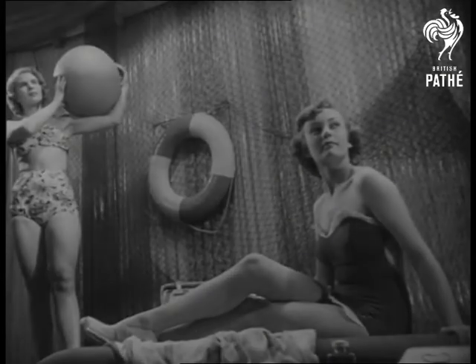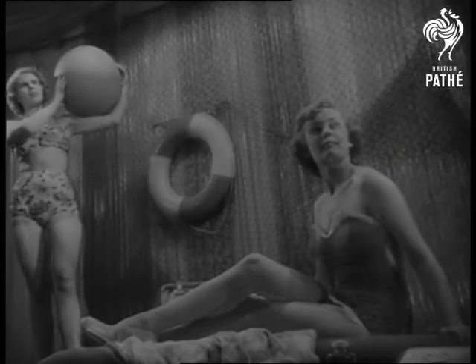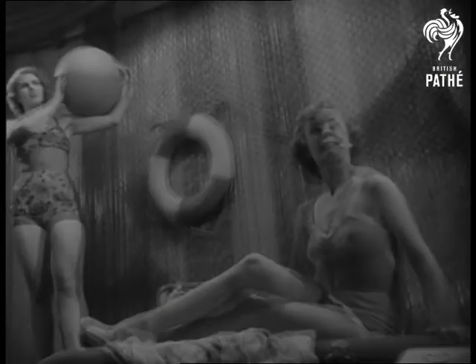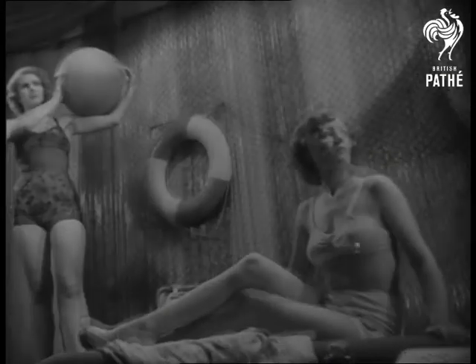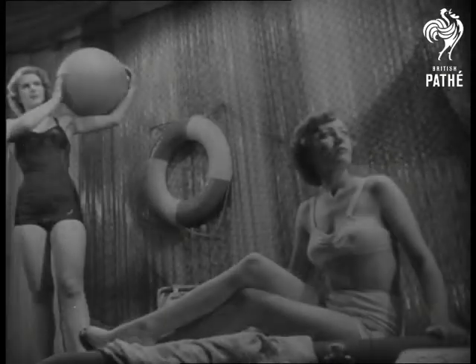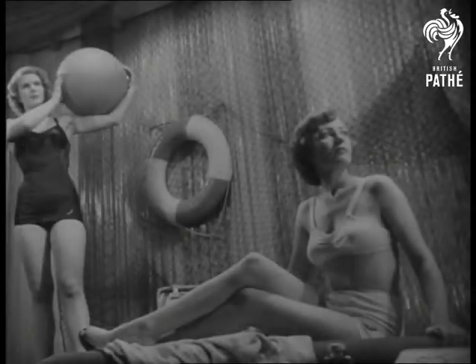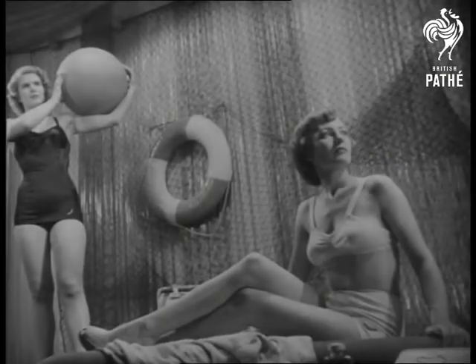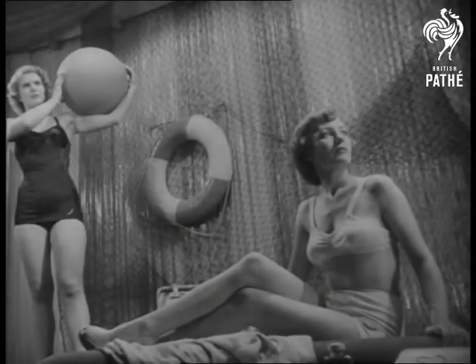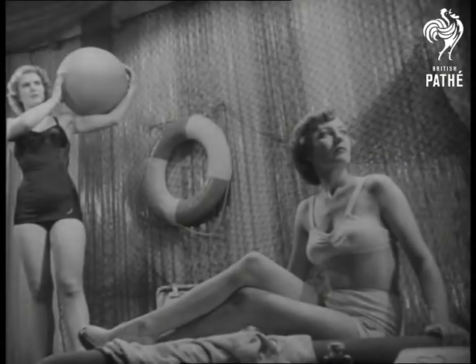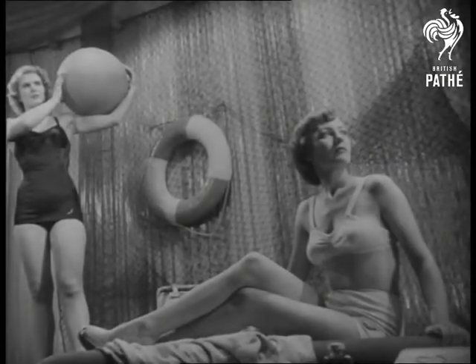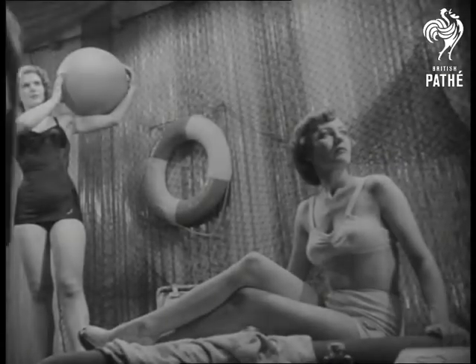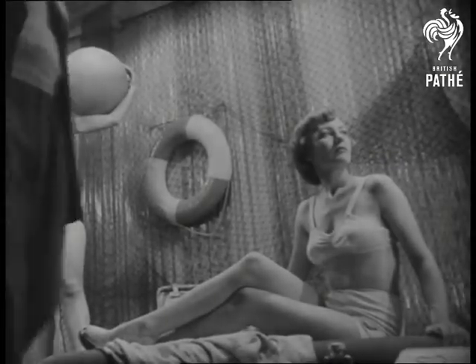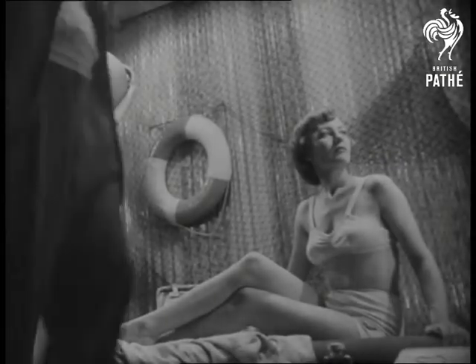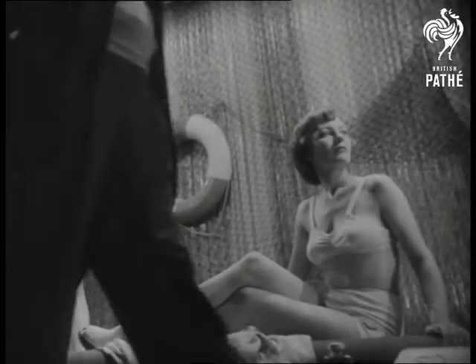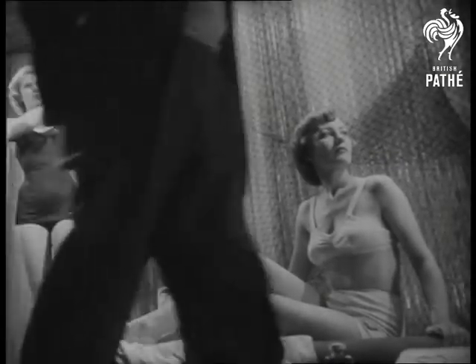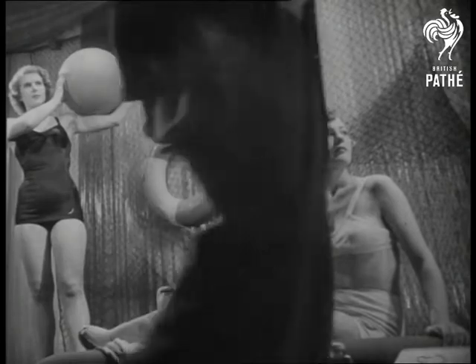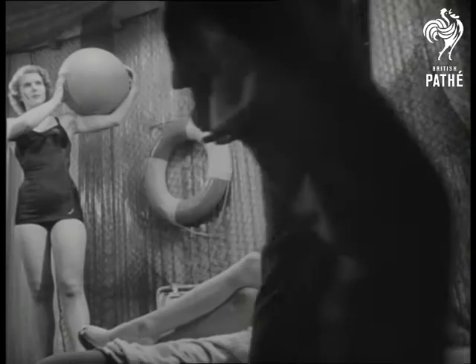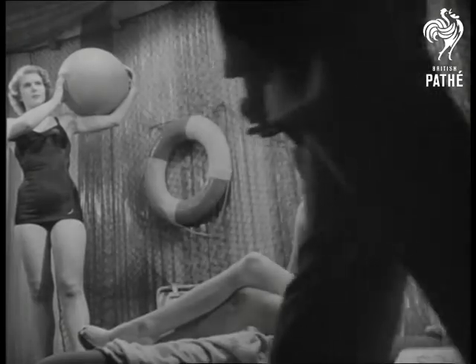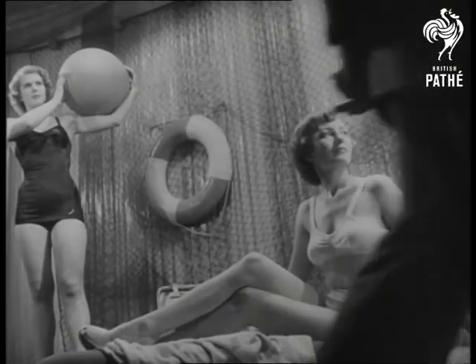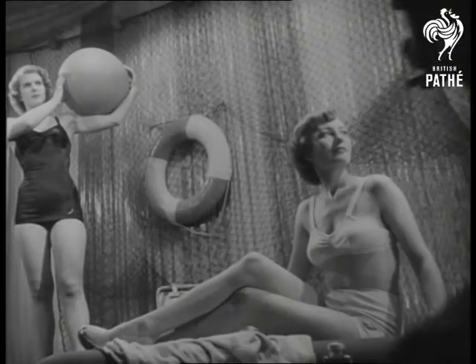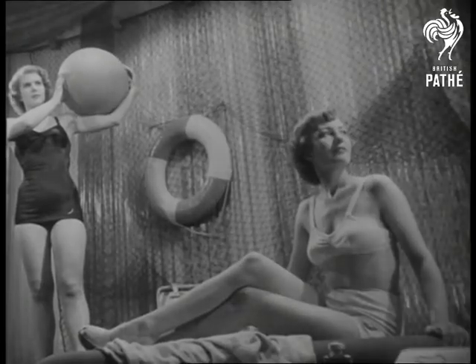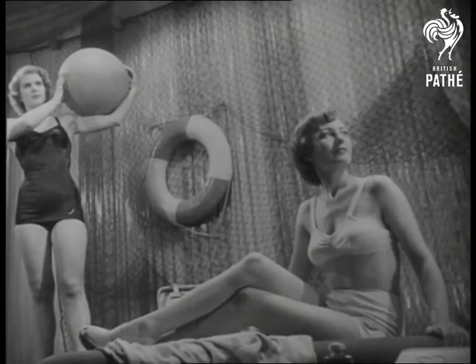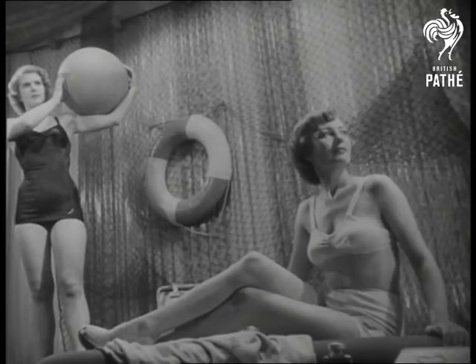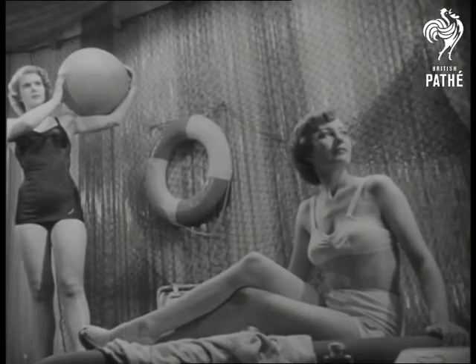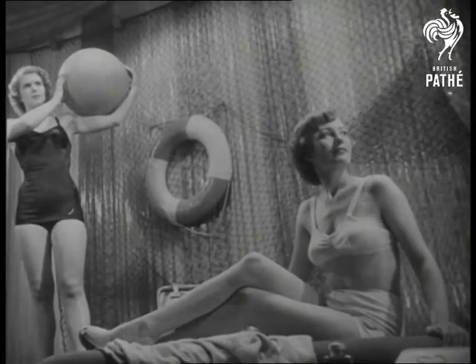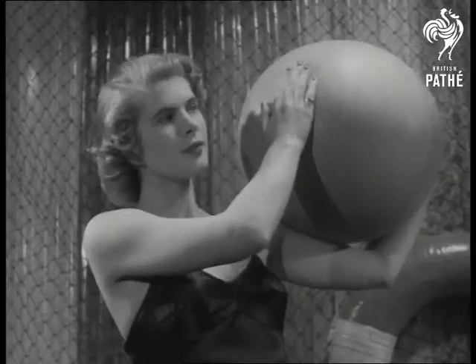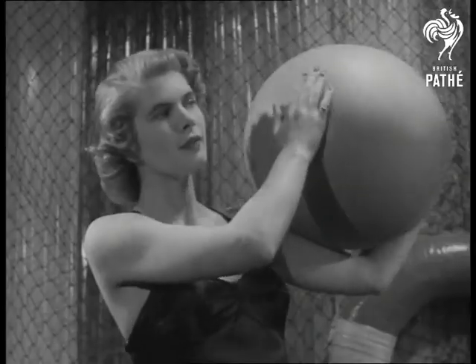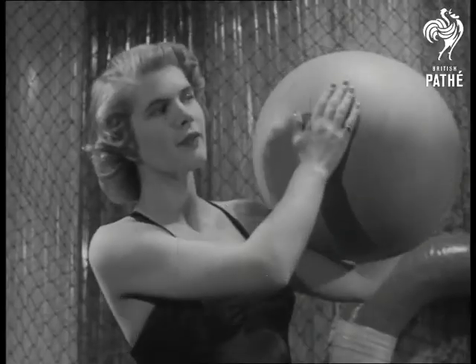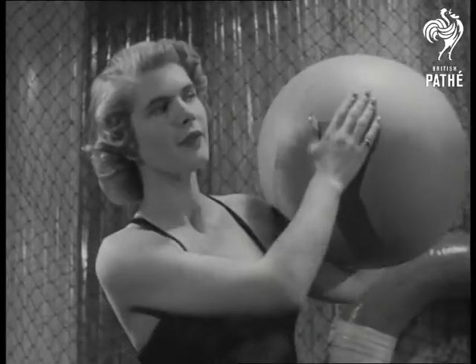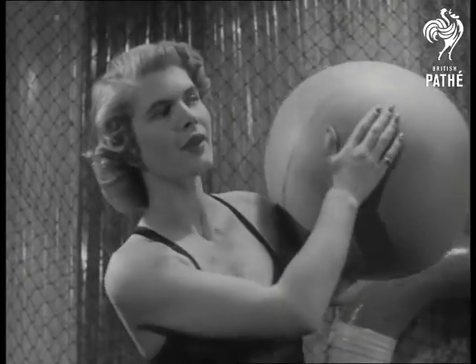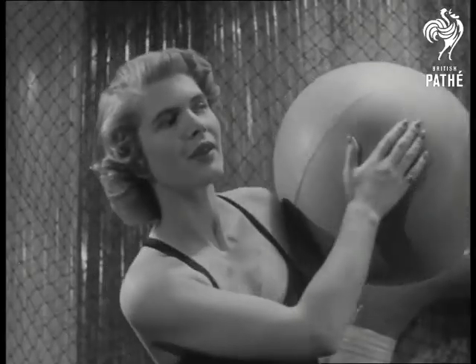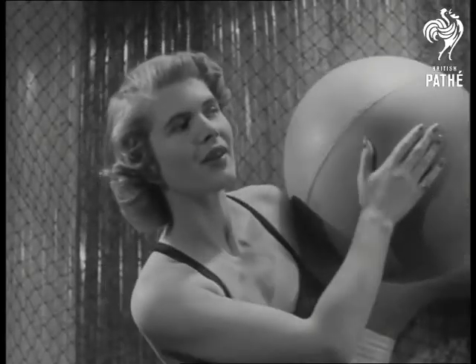A quick change into something new, and yes, now you can relax in a one-piece black rayon.